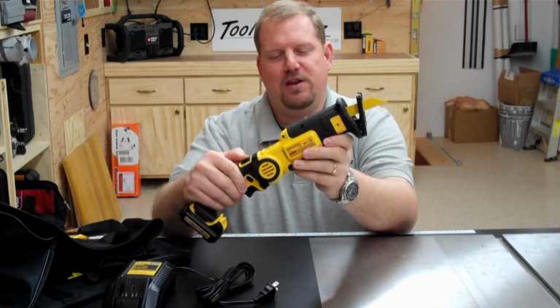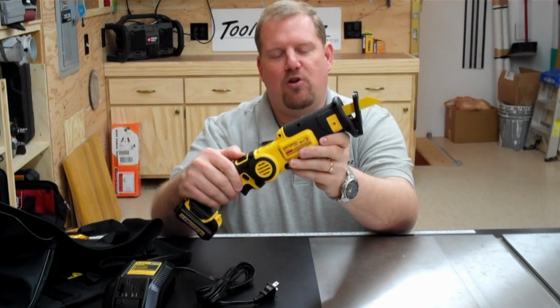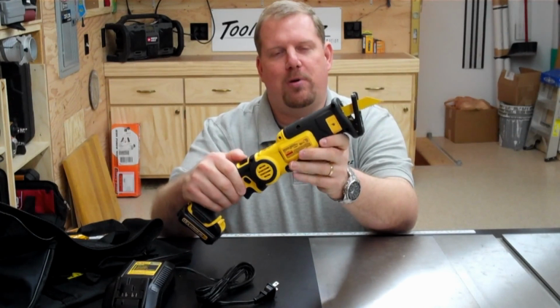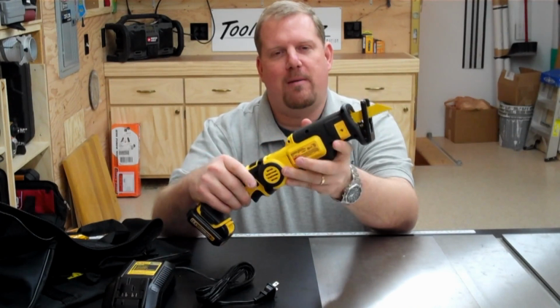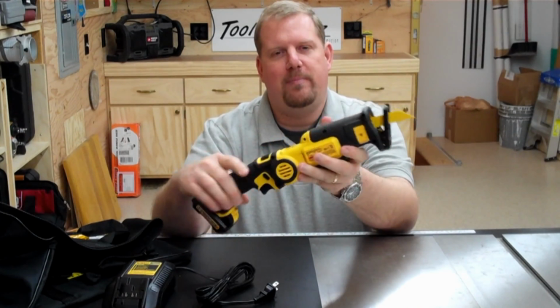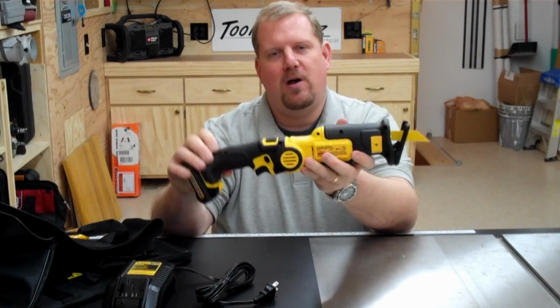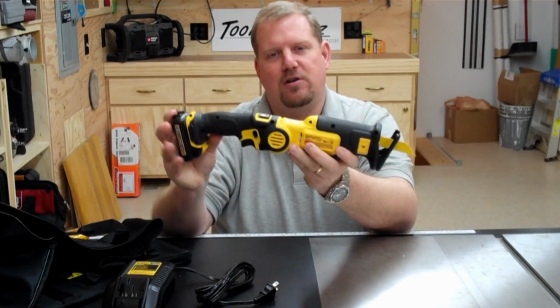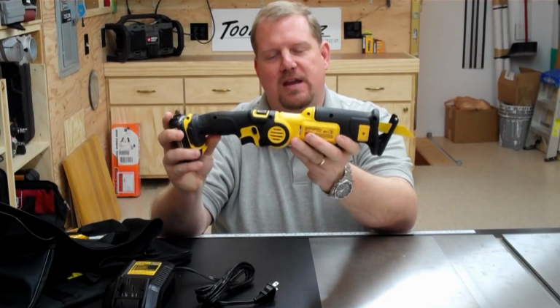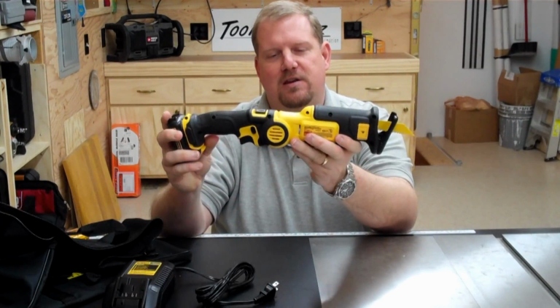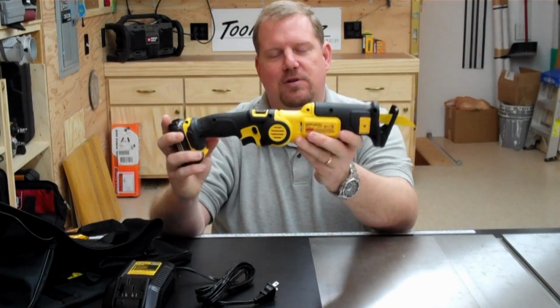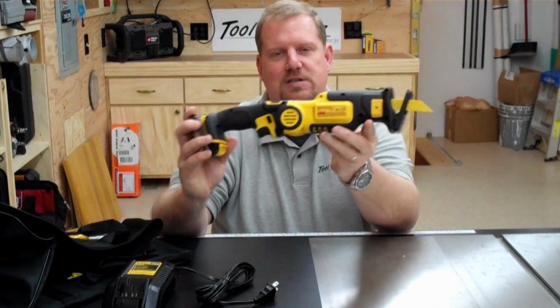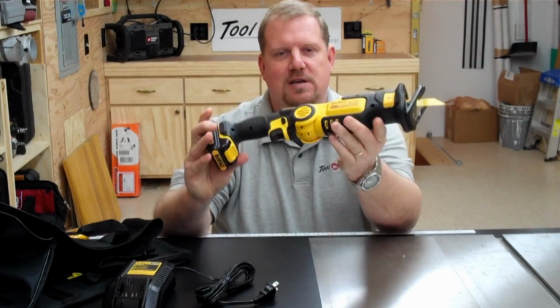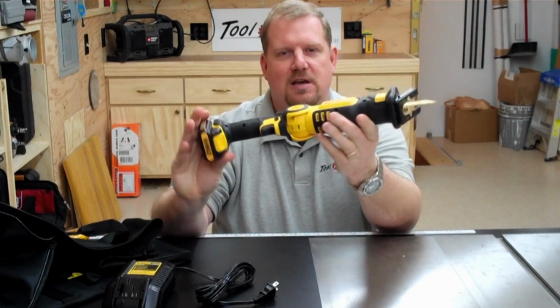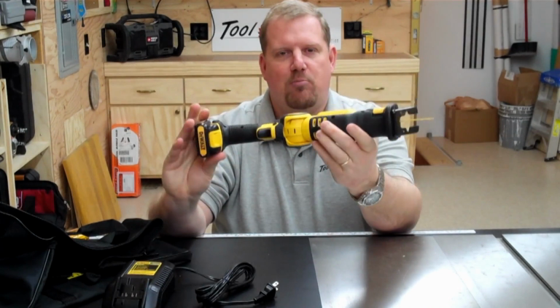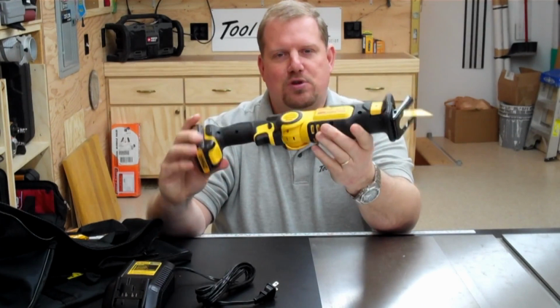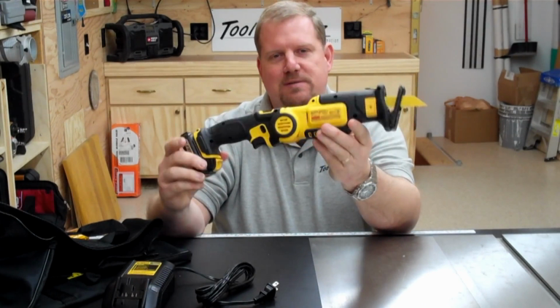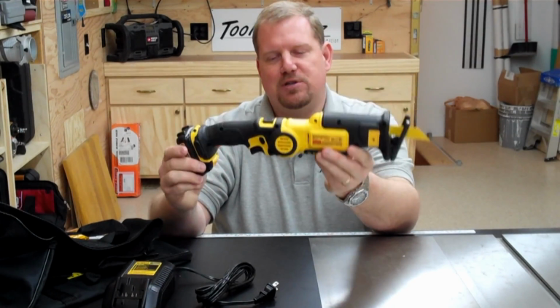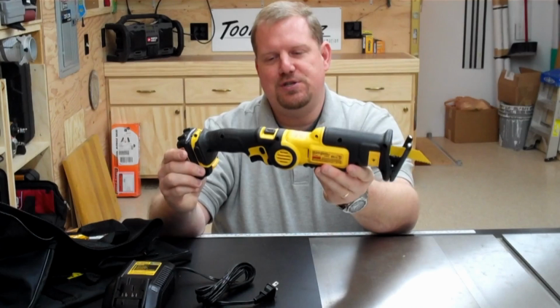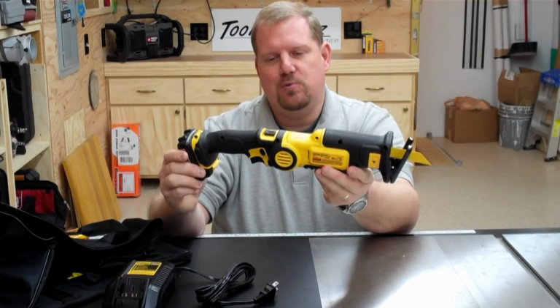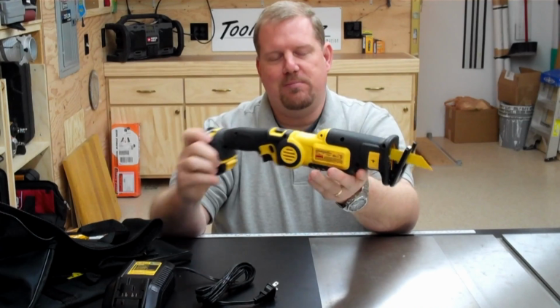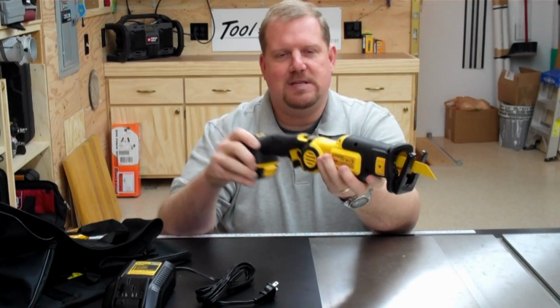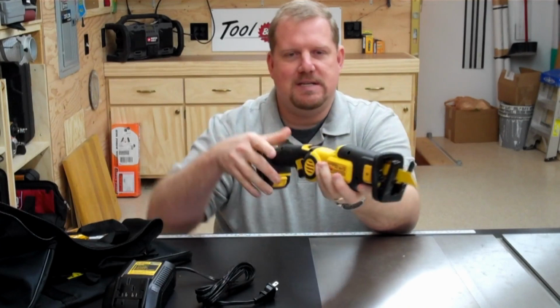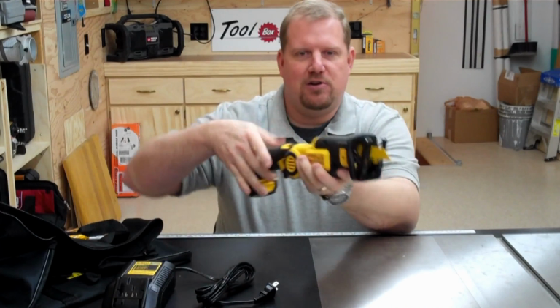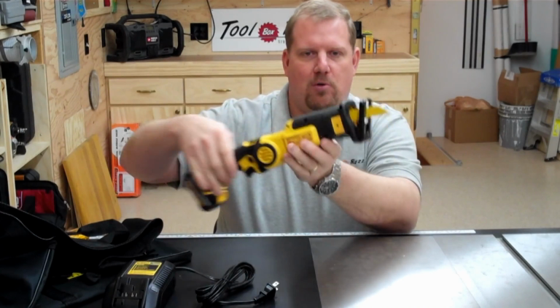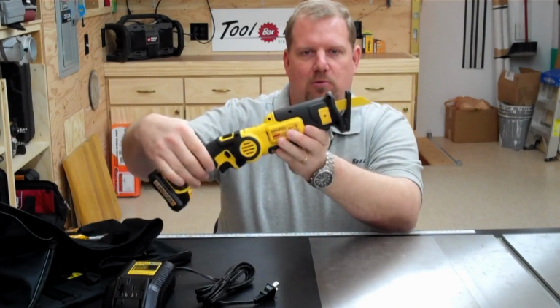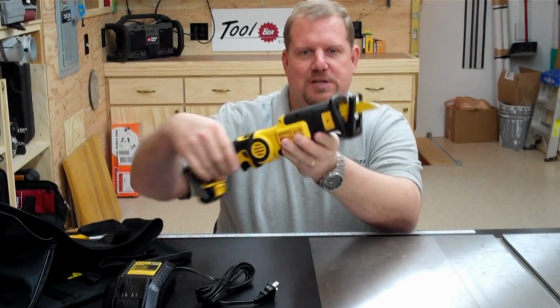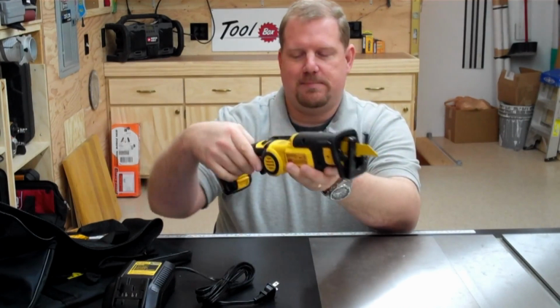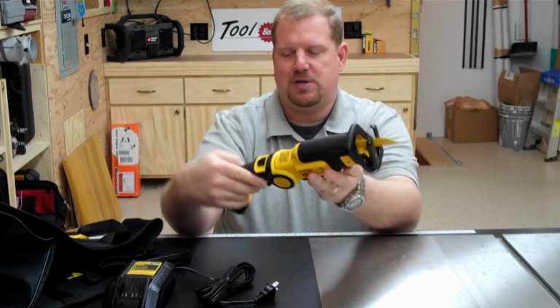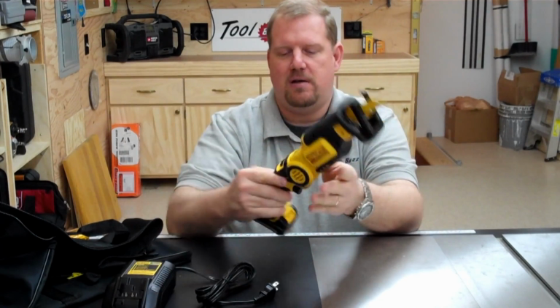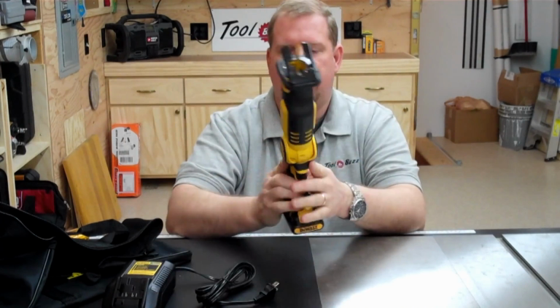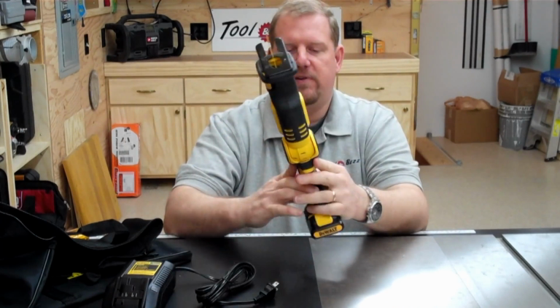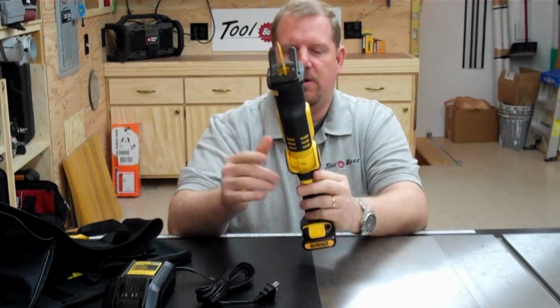And then you can open it up 180 degrees, more similar to what you might see in a normal reciprocating saw configuration.